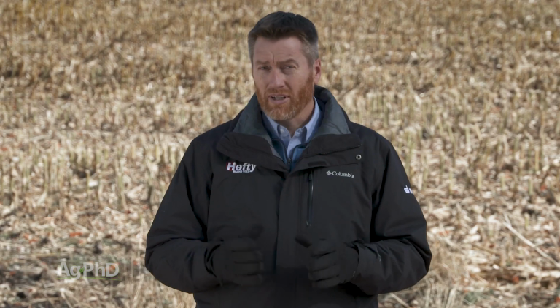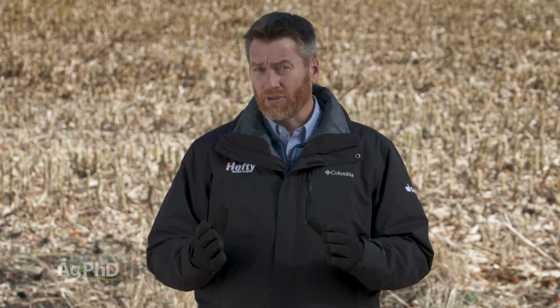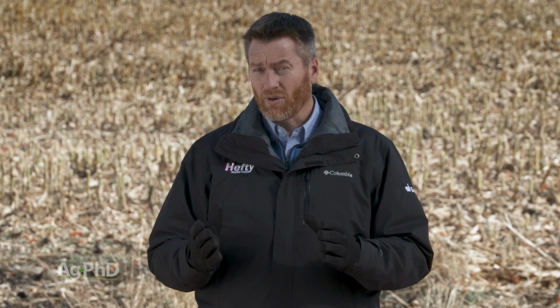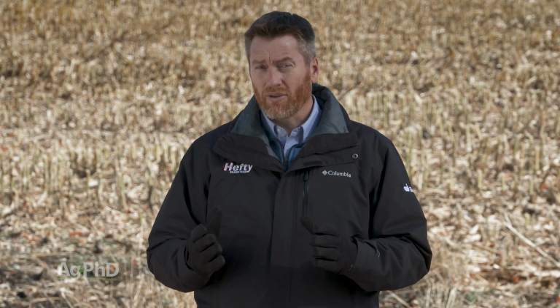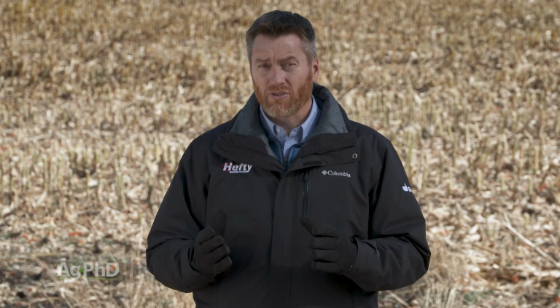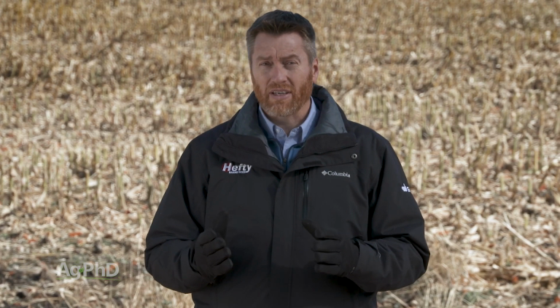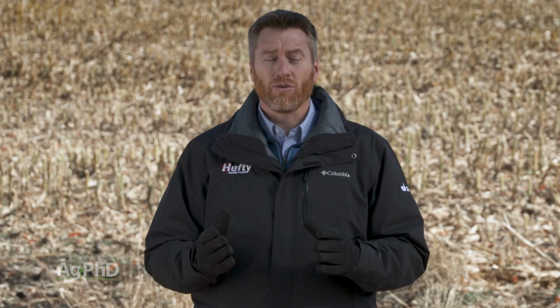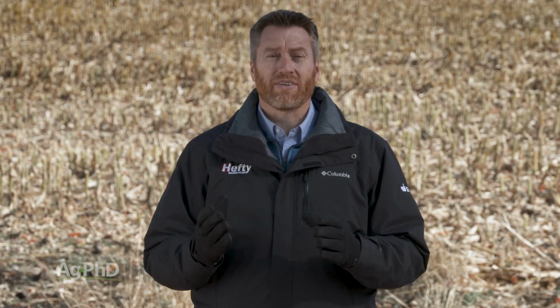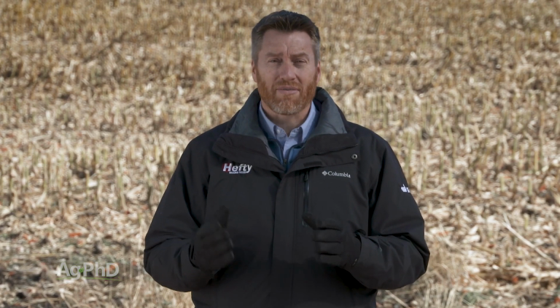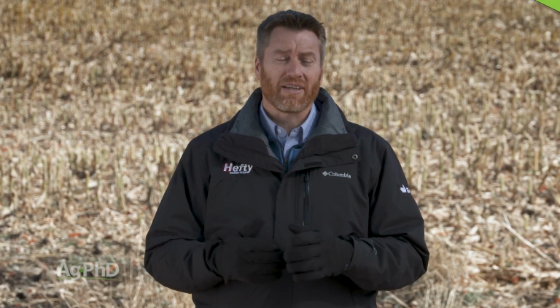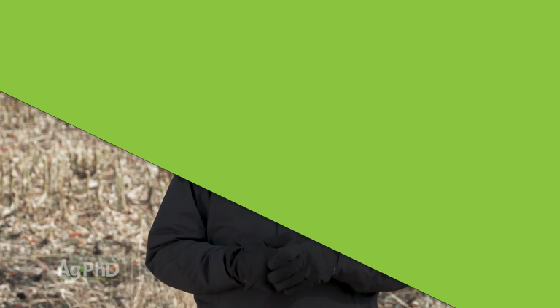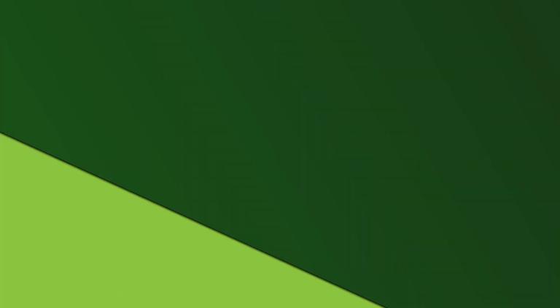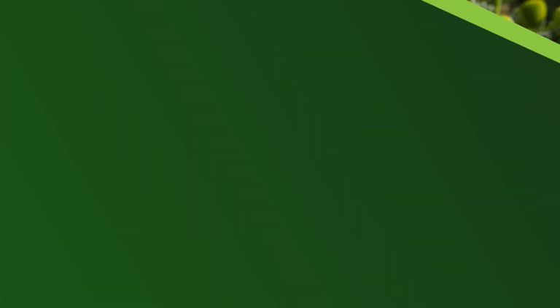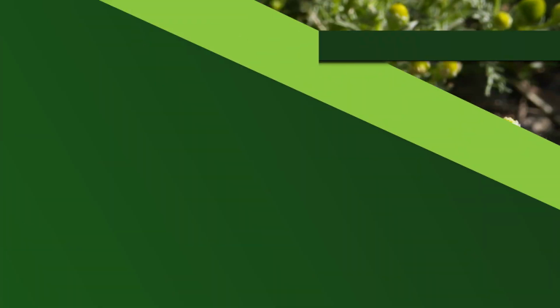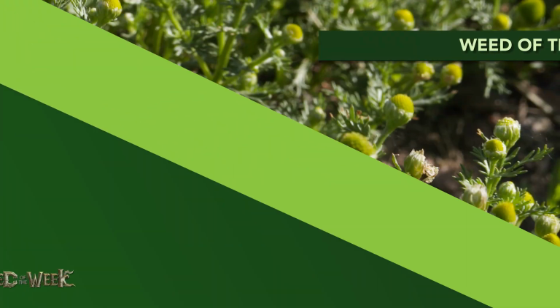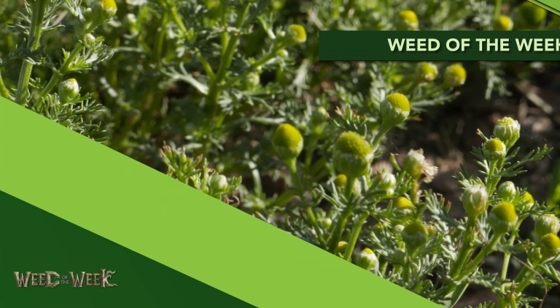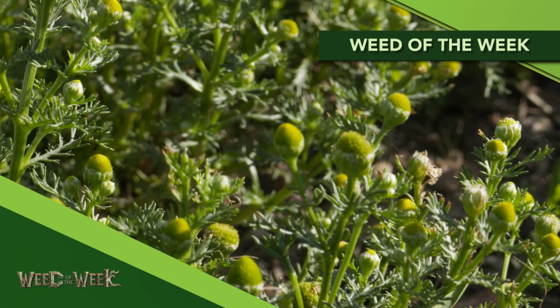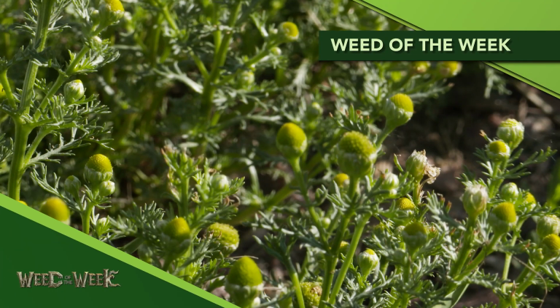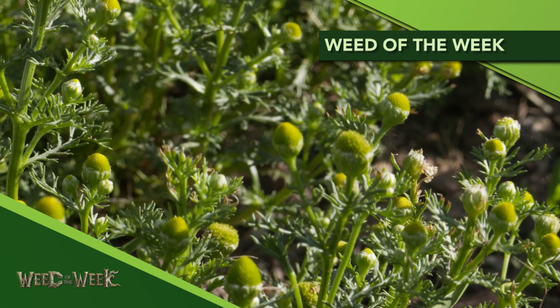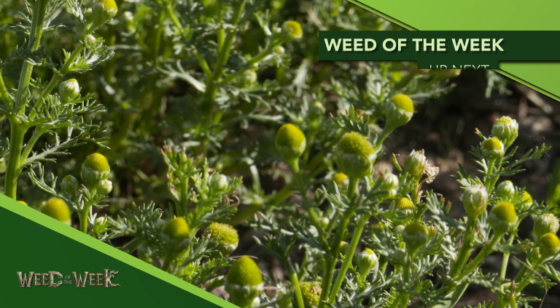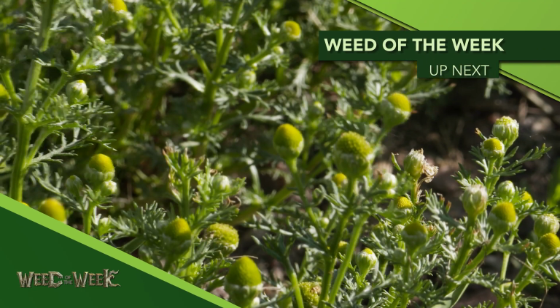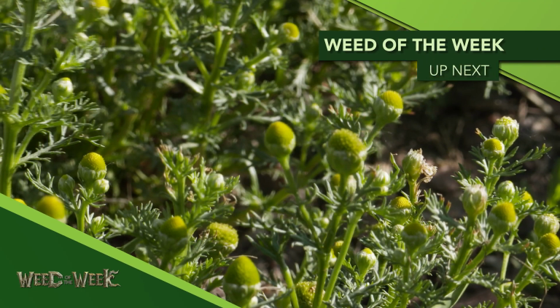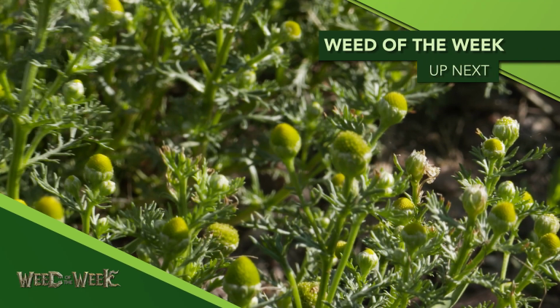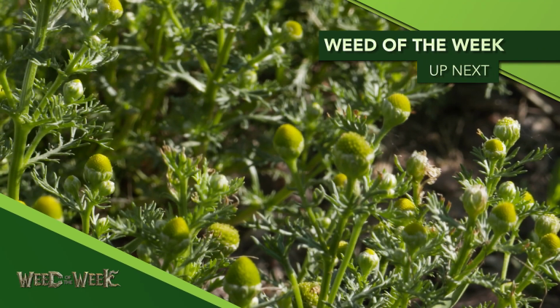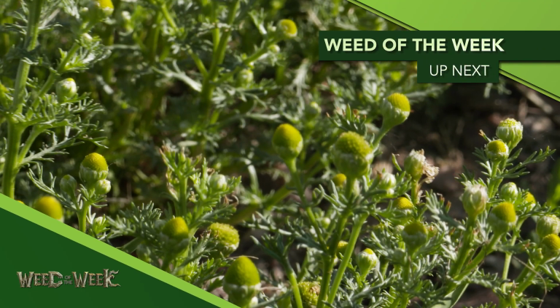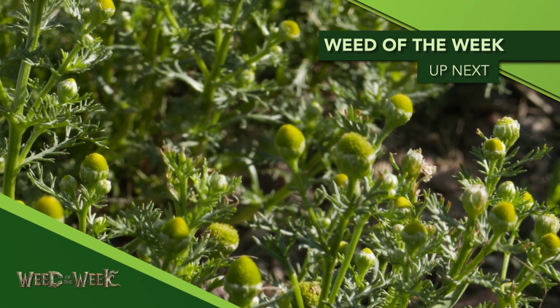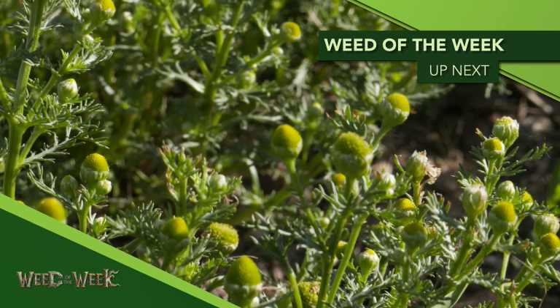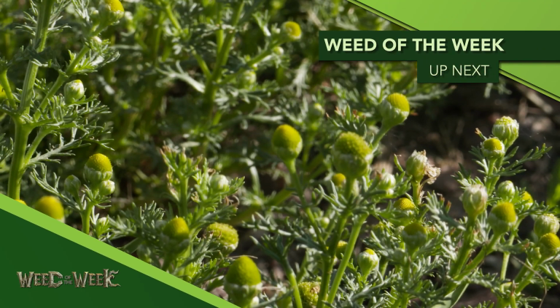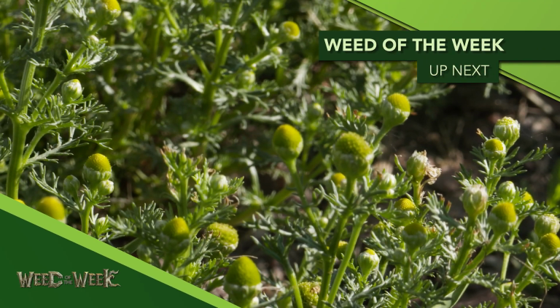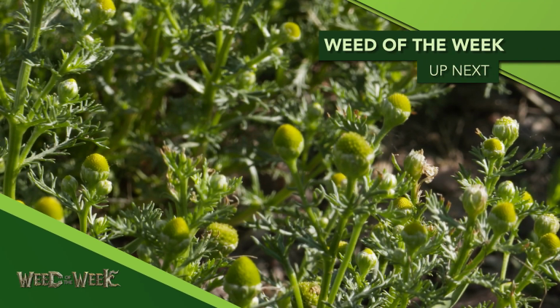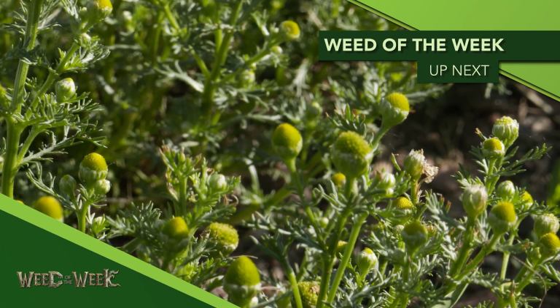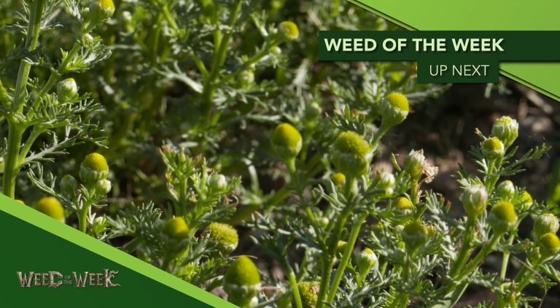And if you do all those things, you will definitely take control of our Weed of the Week. We'll show you what else we'll work on coming up next.